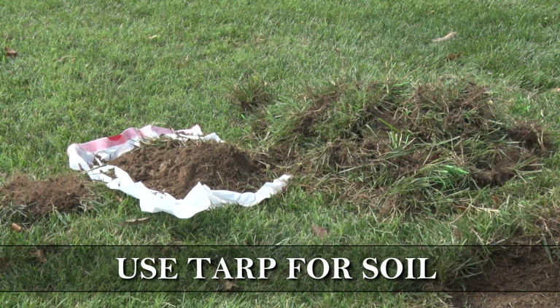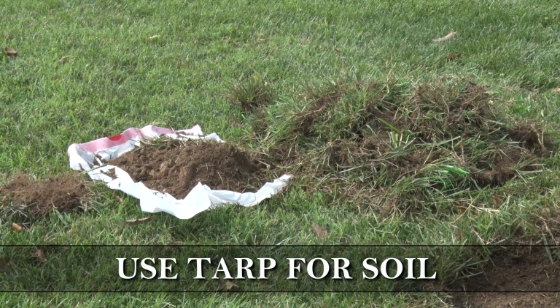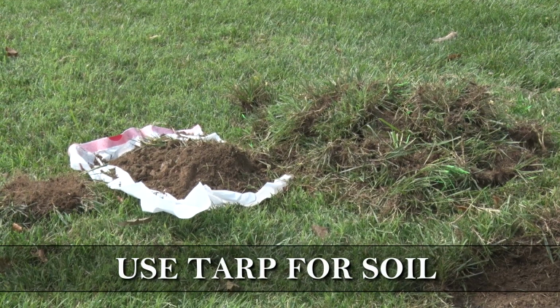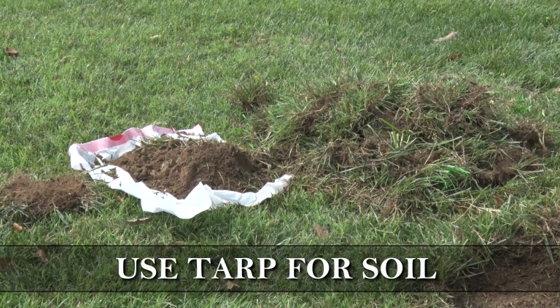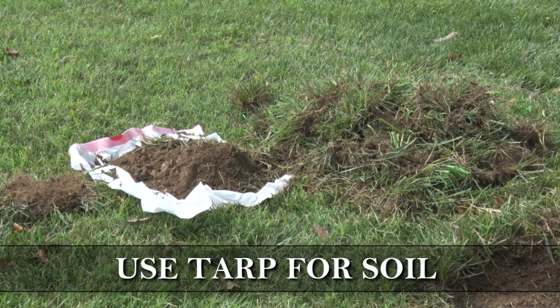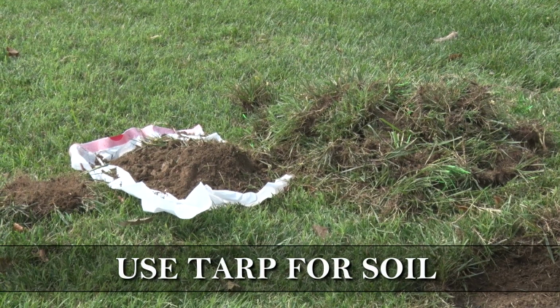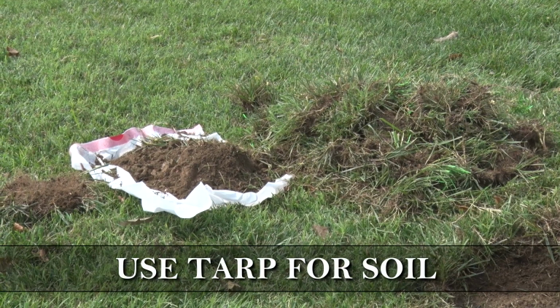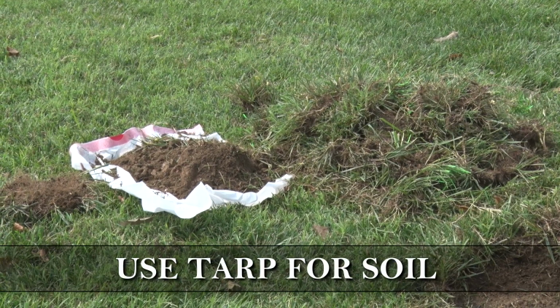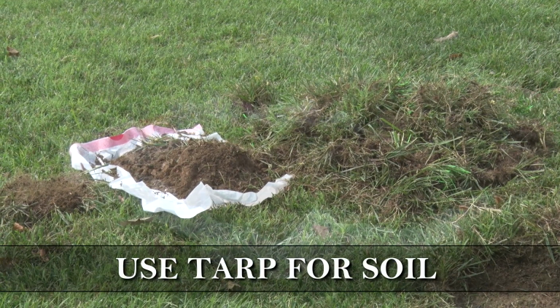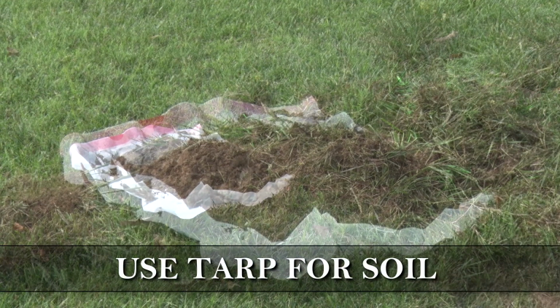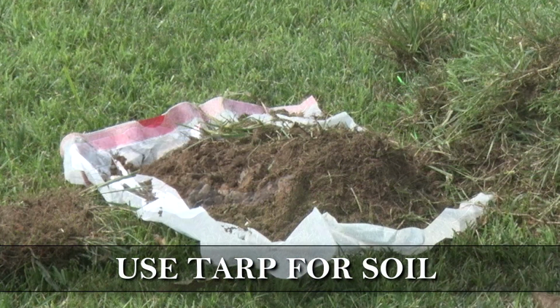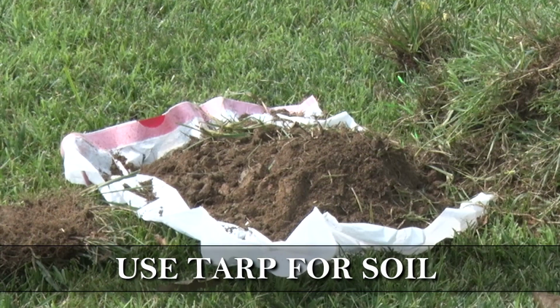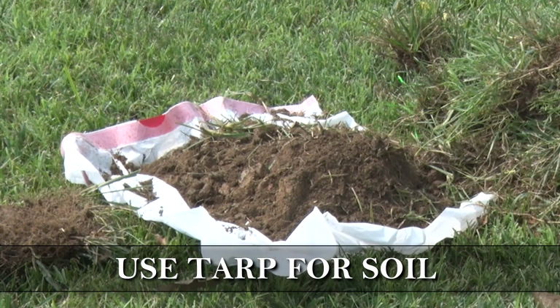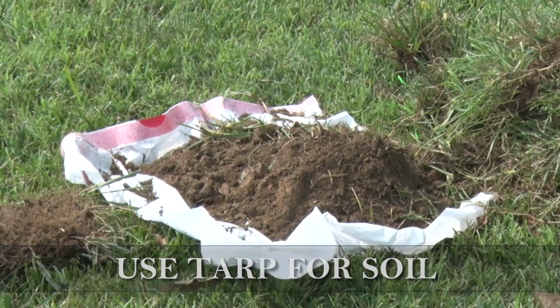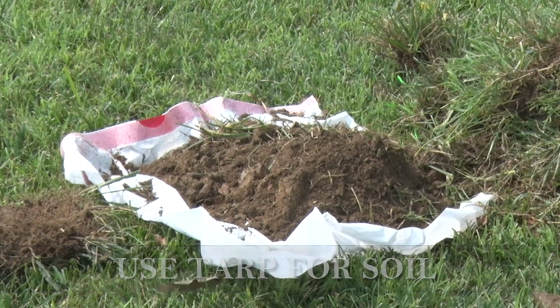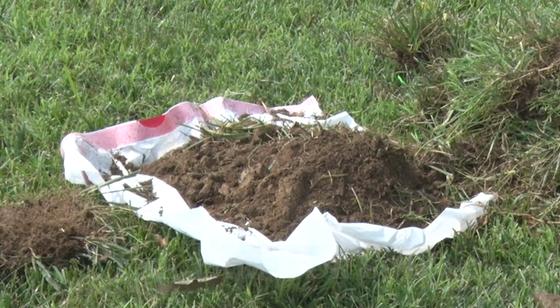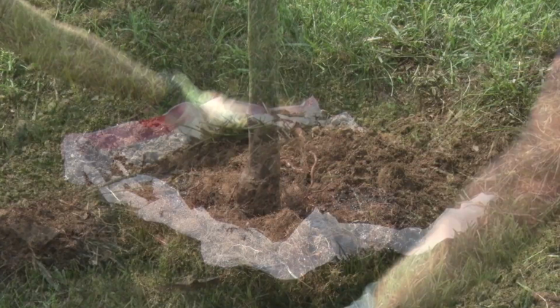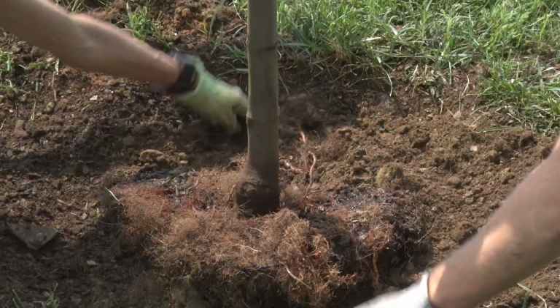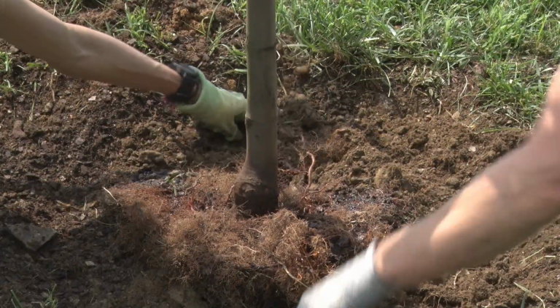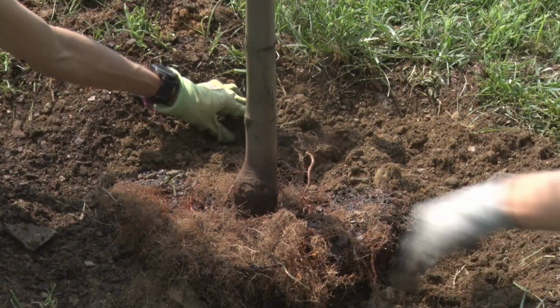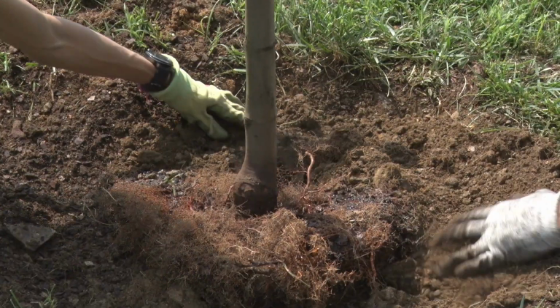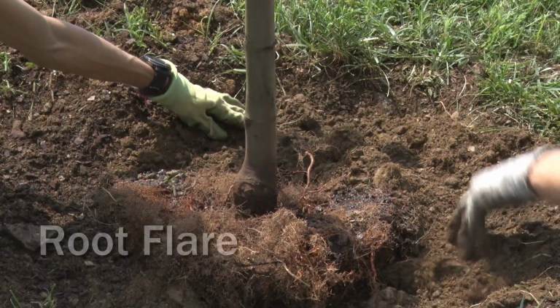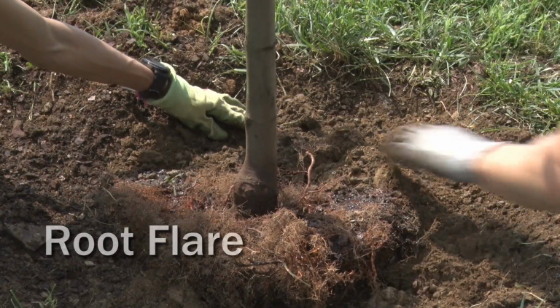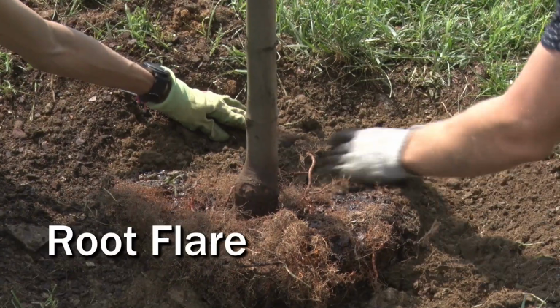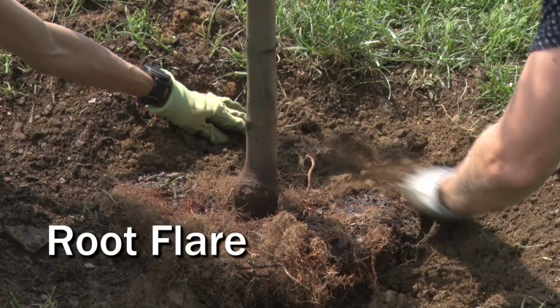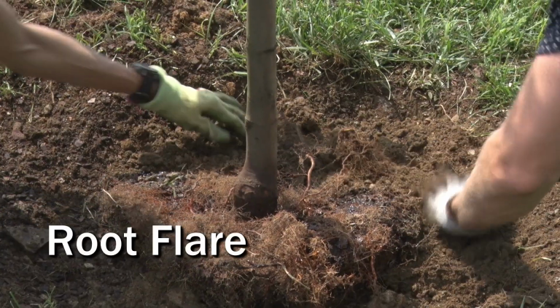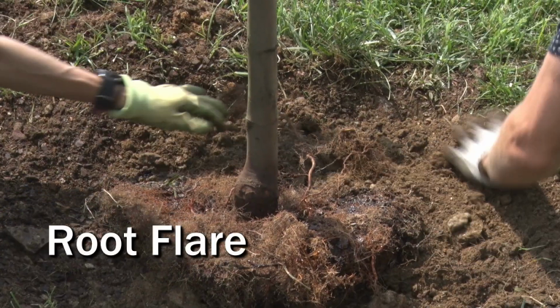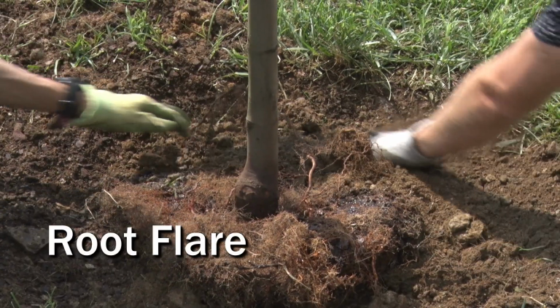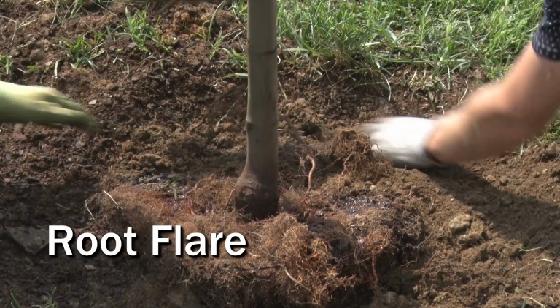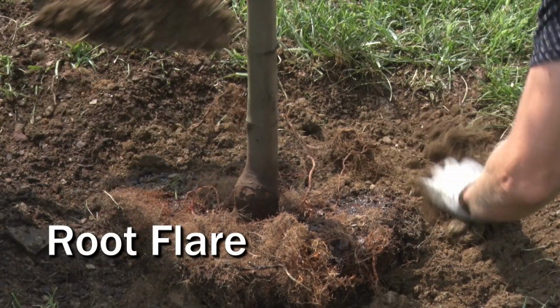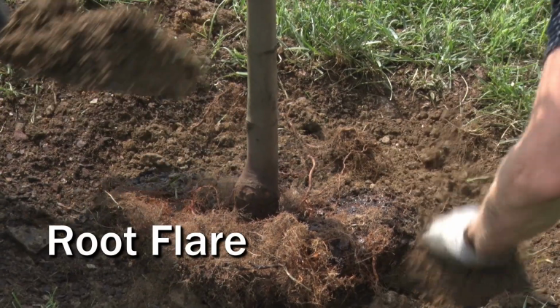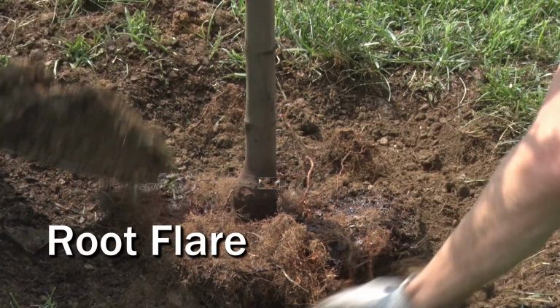Once clear, dig your hole 10 inches deep. Save the soil to fill back in later on your tarp or in your wheelbarrow or bucket. Avoid a mess by laying out a tarp for your soil — this will make filling the hole much easier later on. The root flare is the point where the trunk meets with the roots.